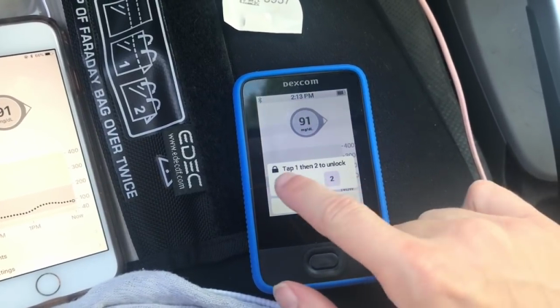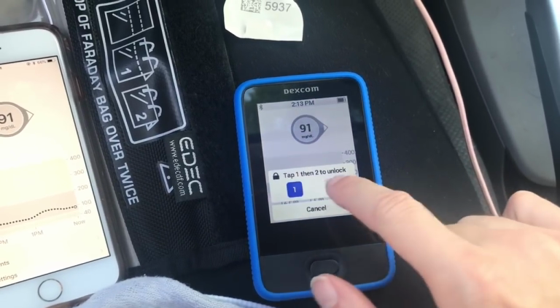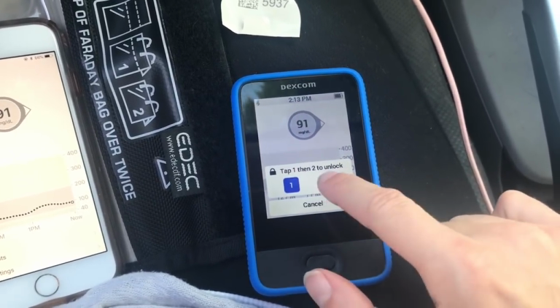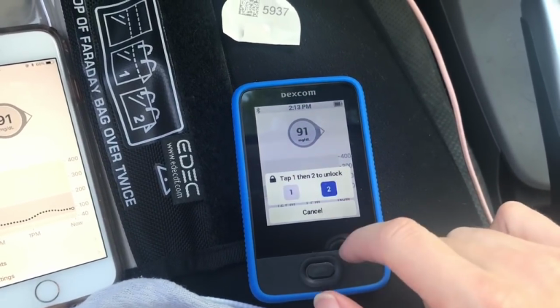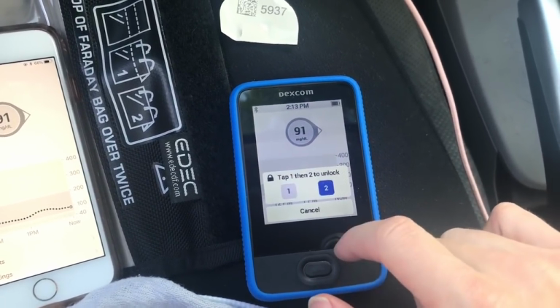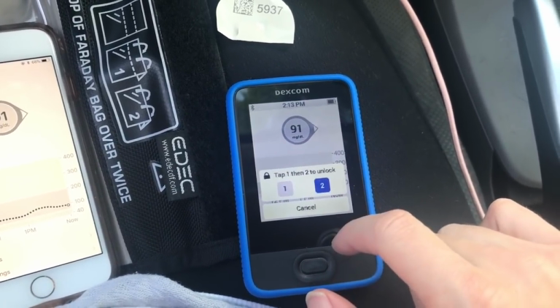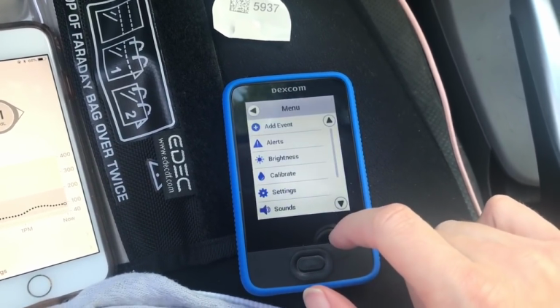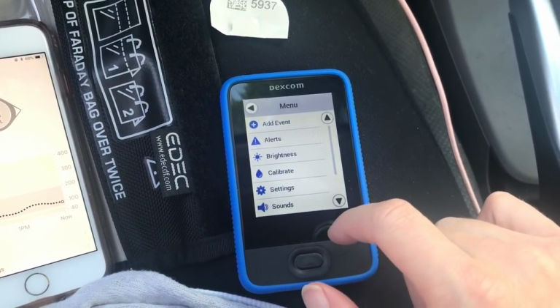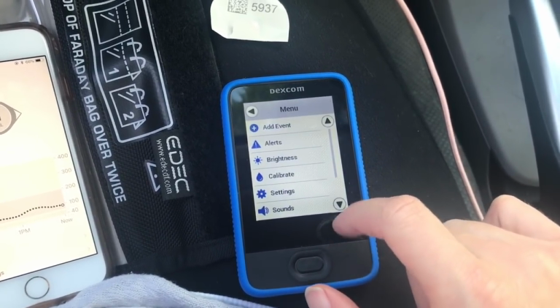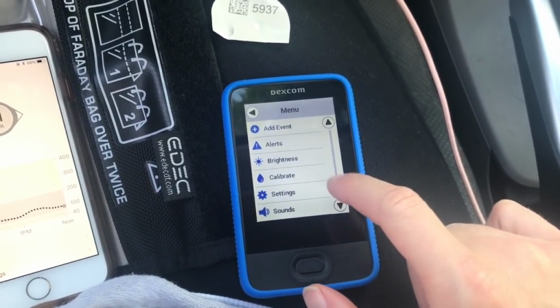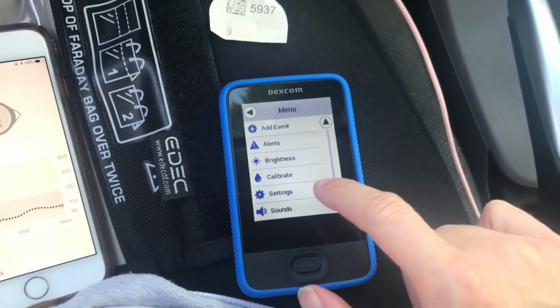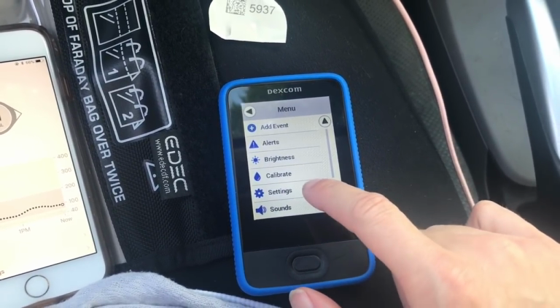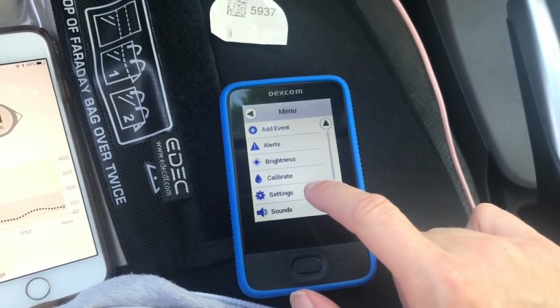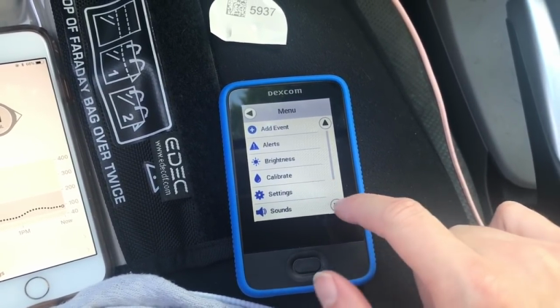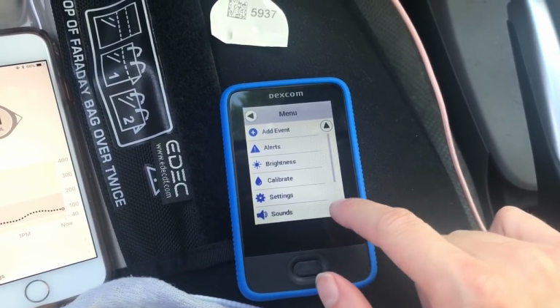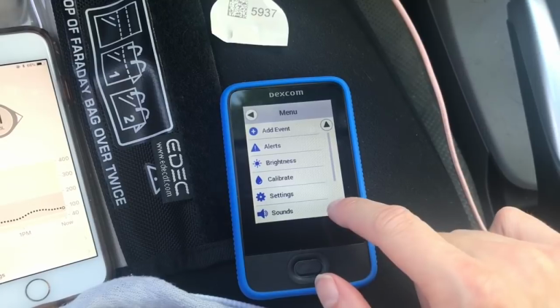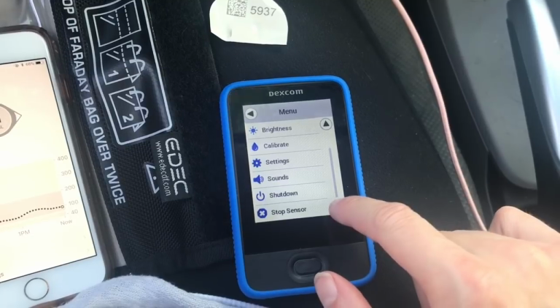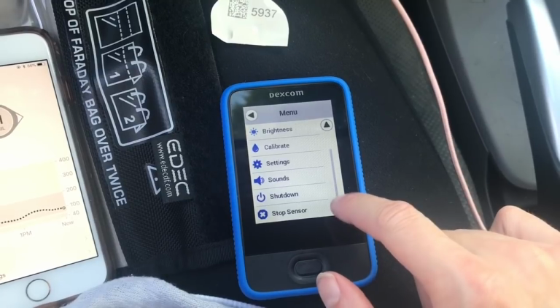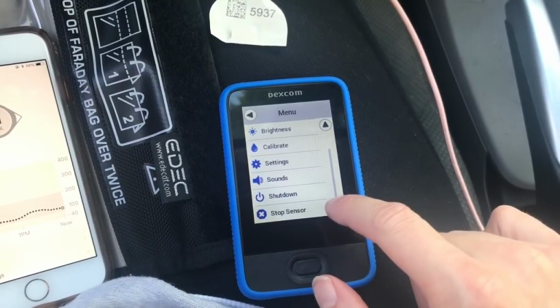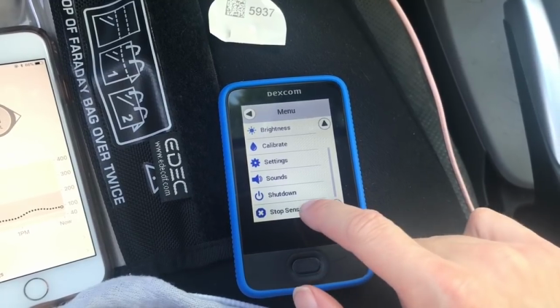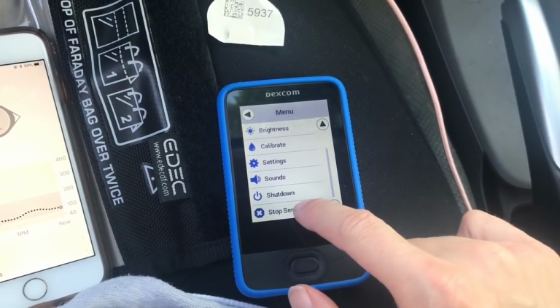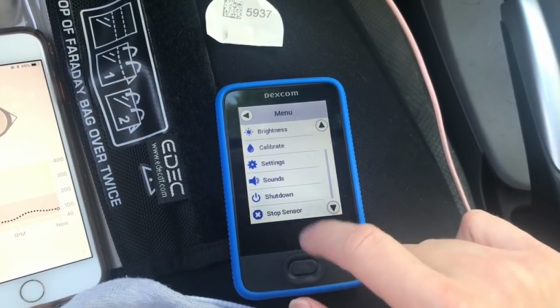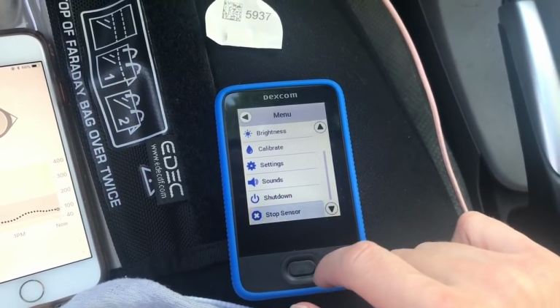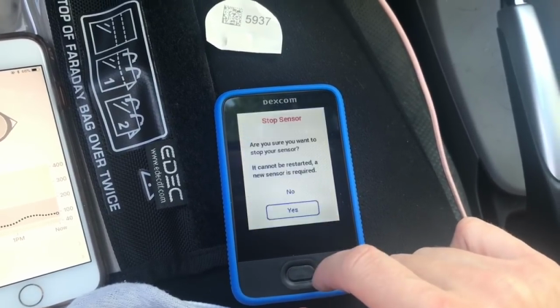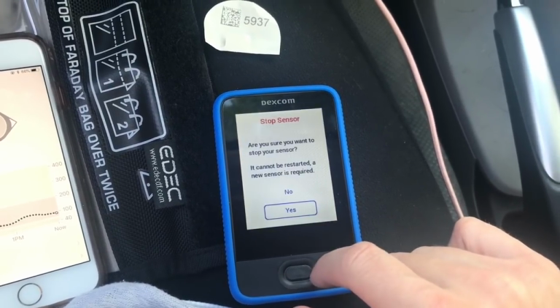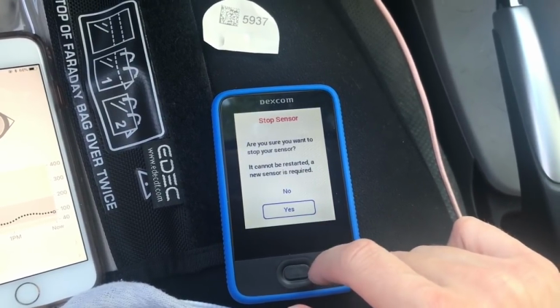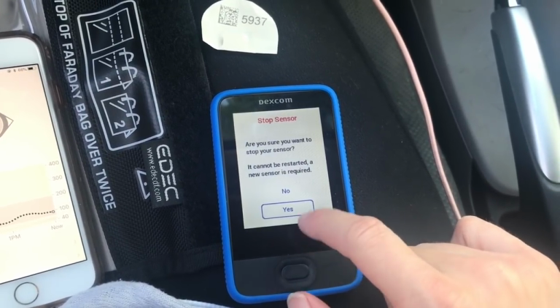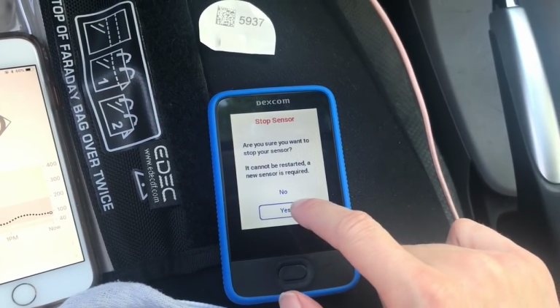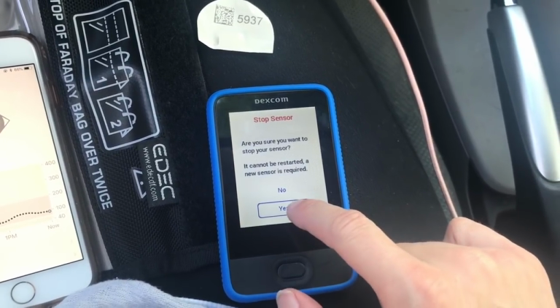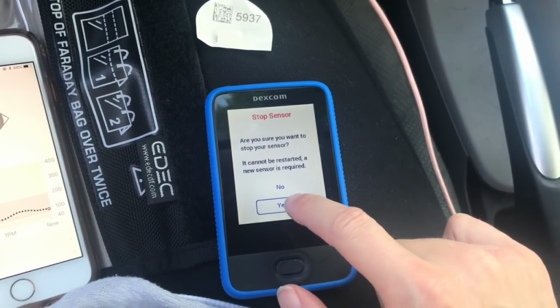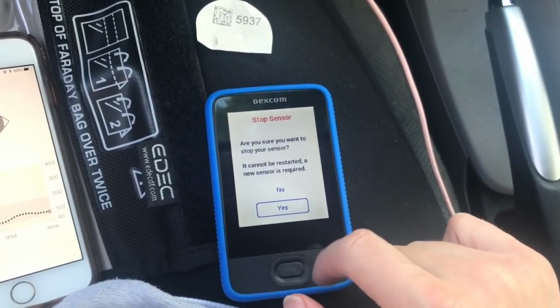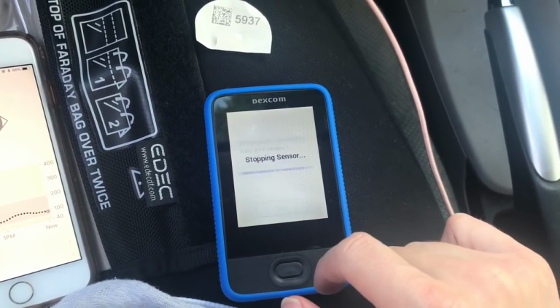We're going to unlock it, go to the bottom, say stop sensor, say yes.